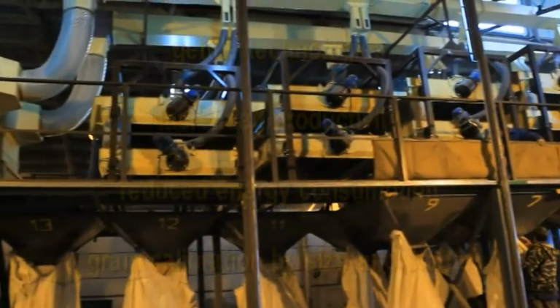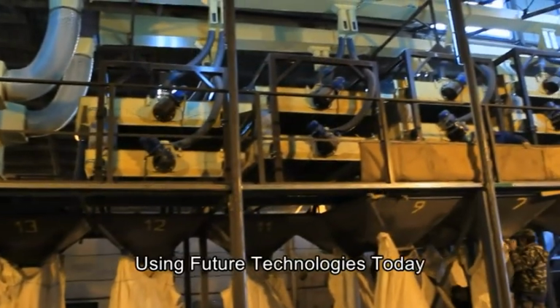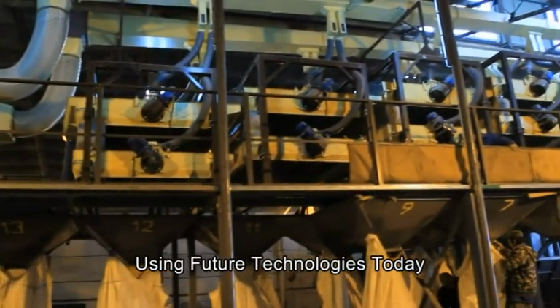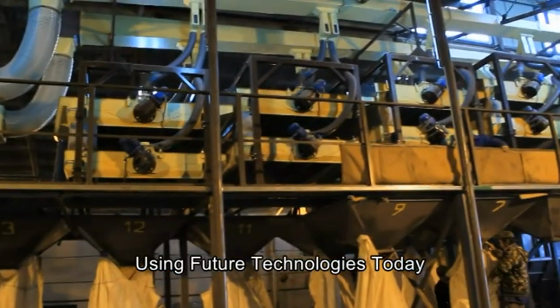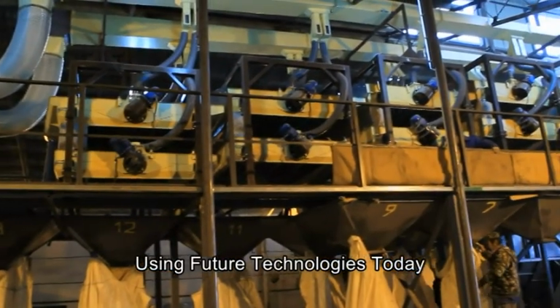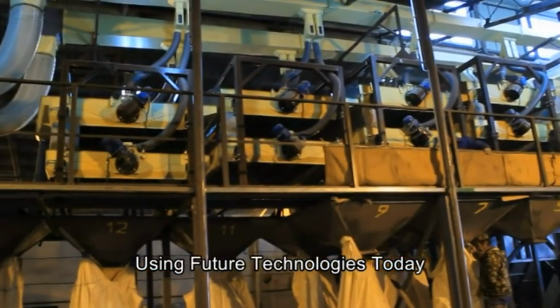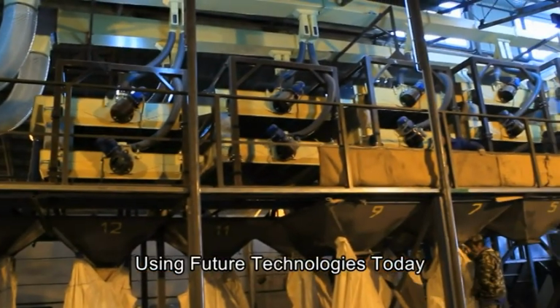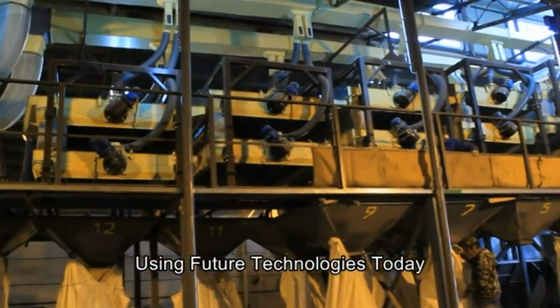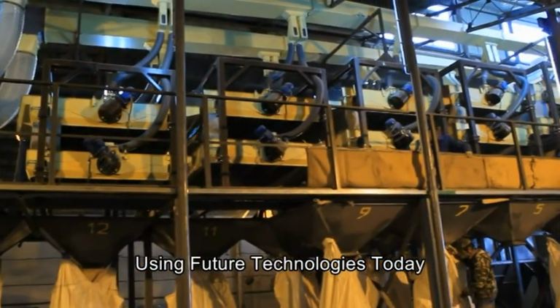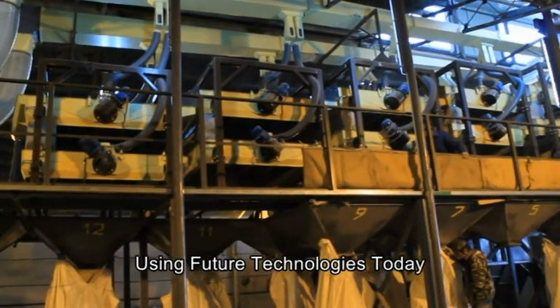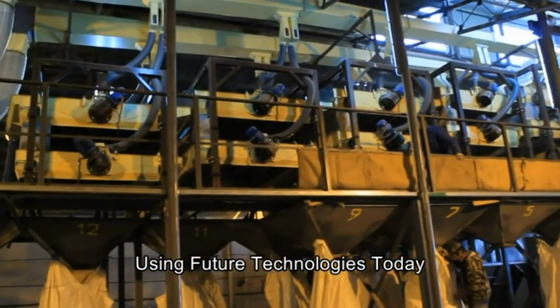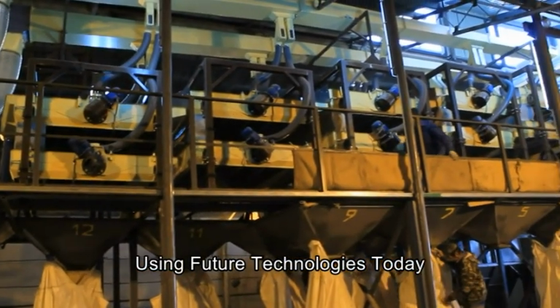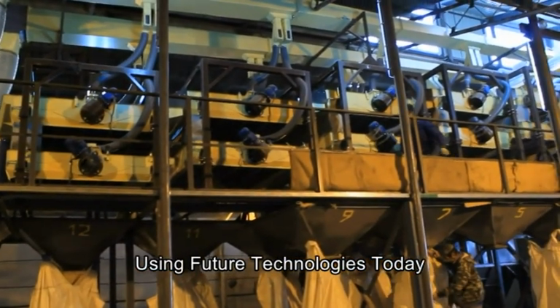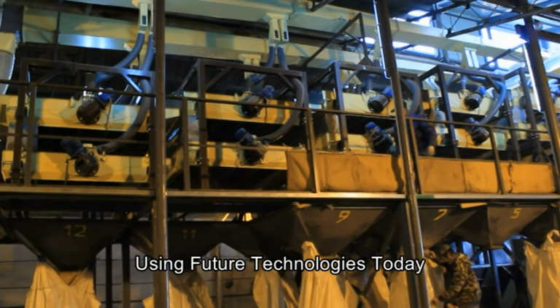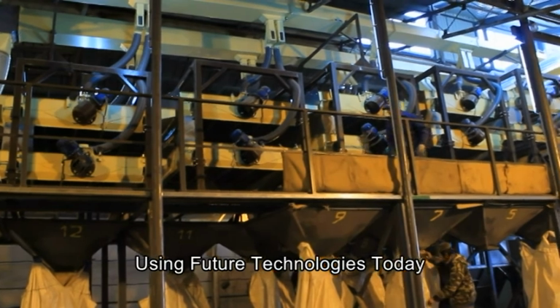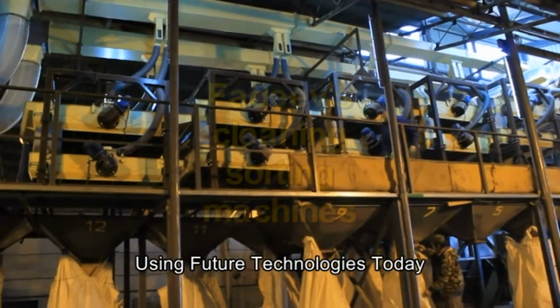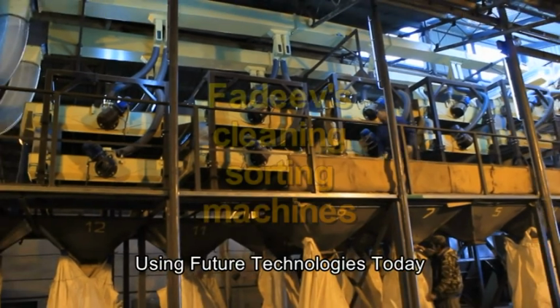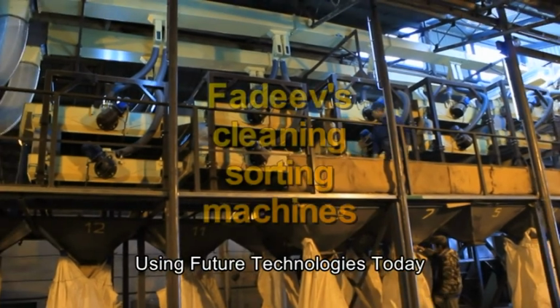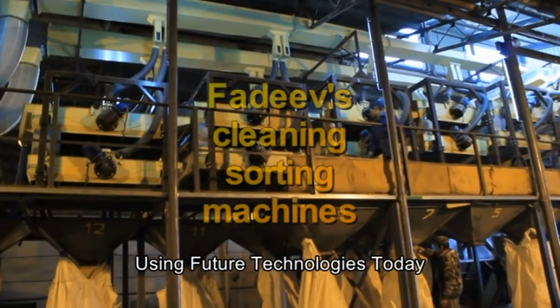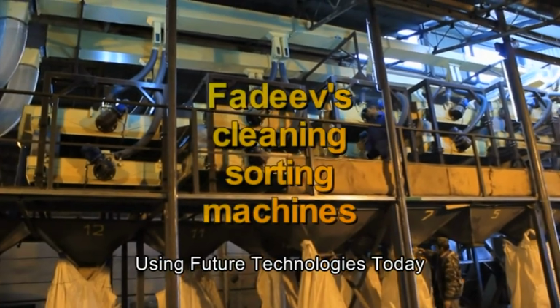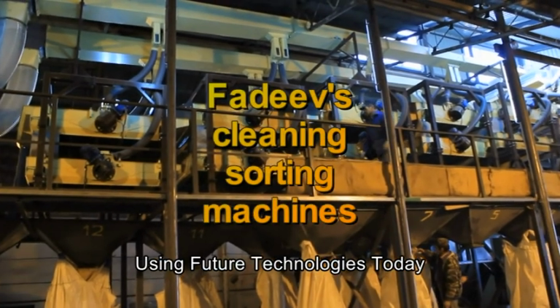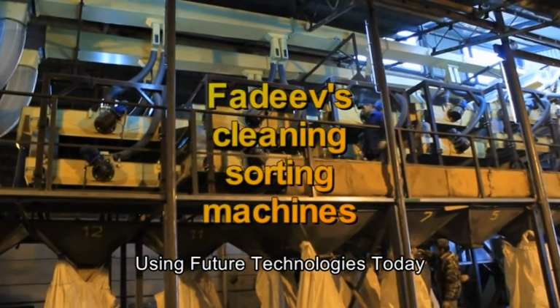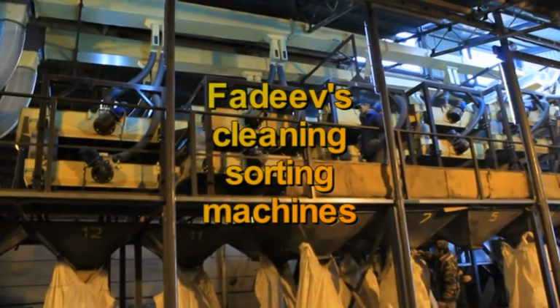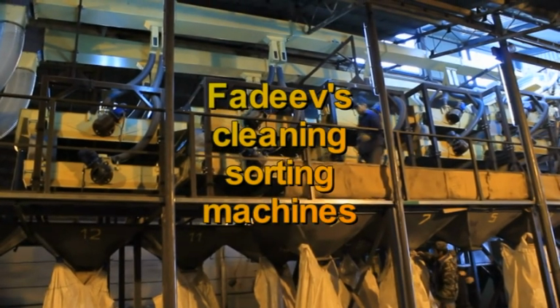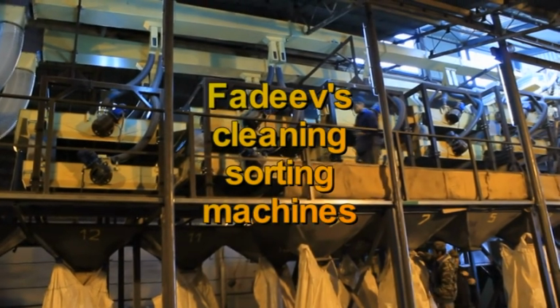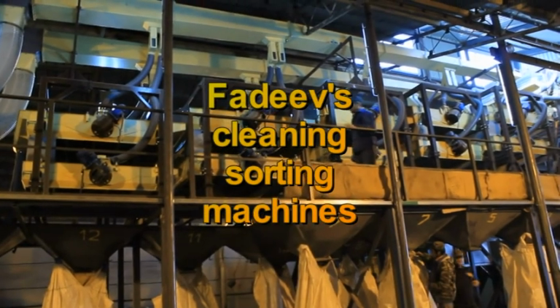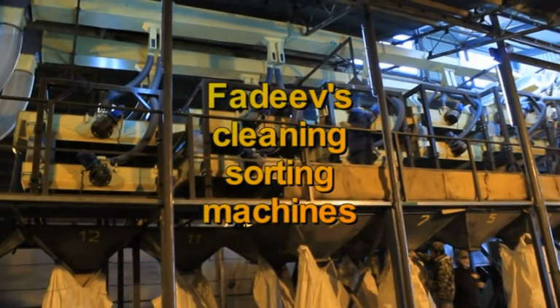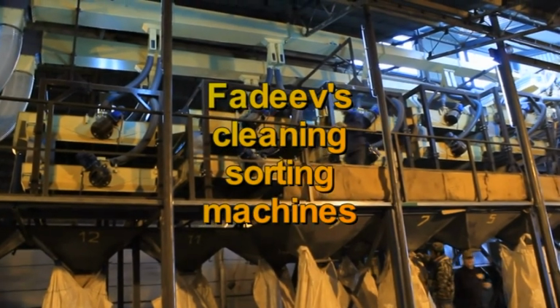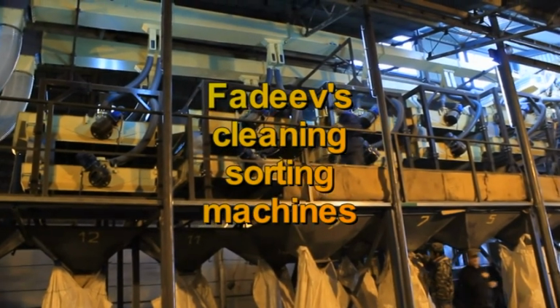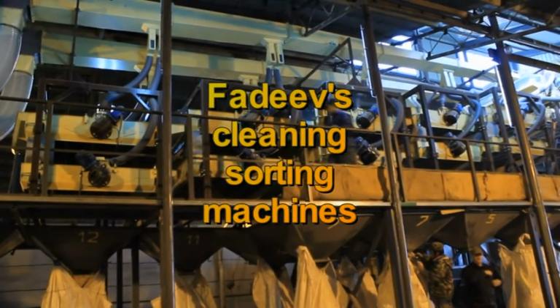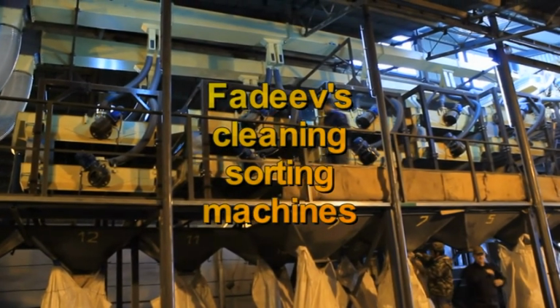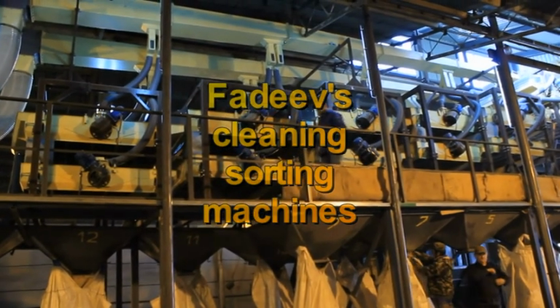Using future technologies today. FADEV cleaning sorting machines.